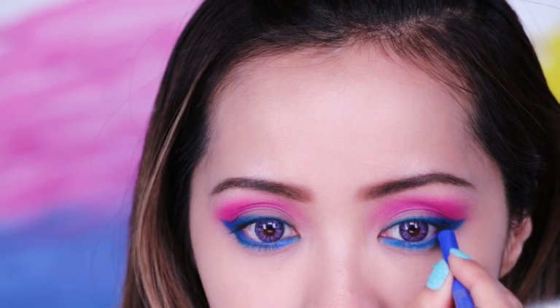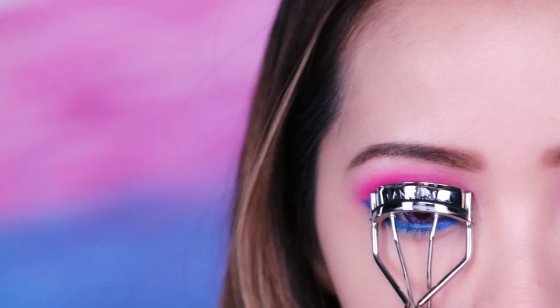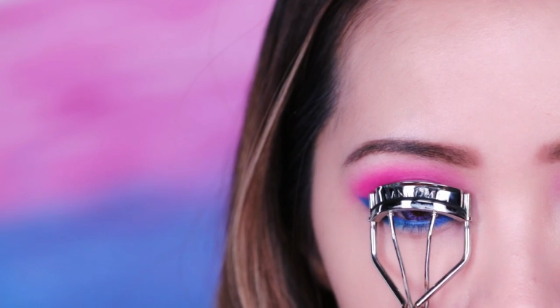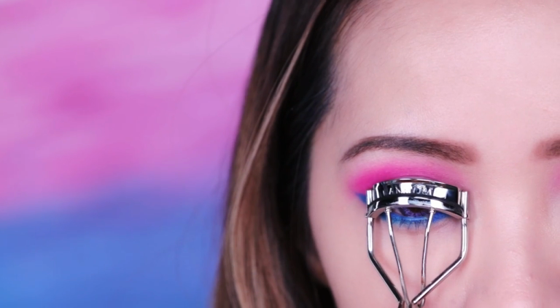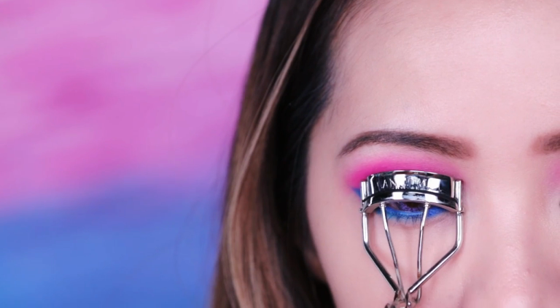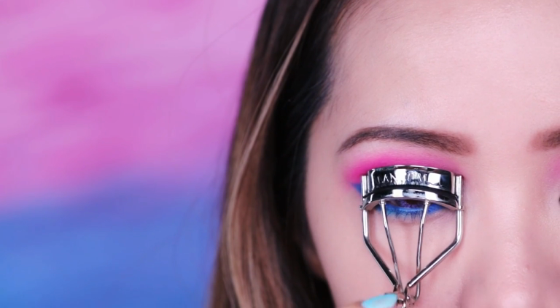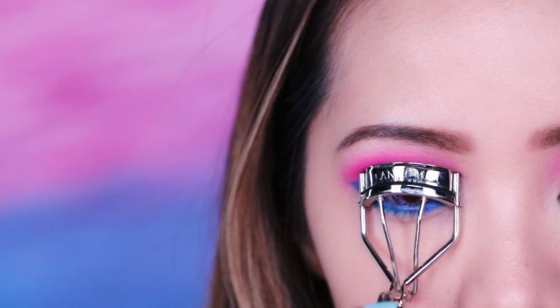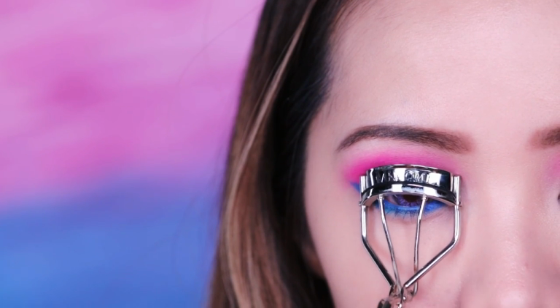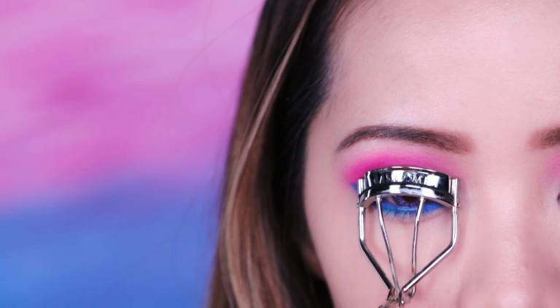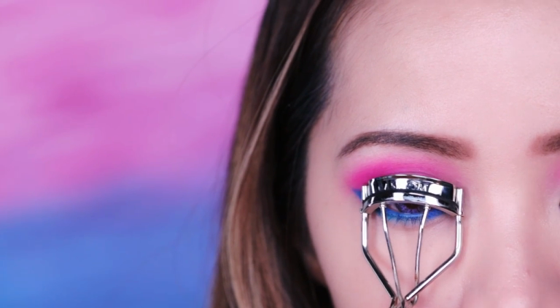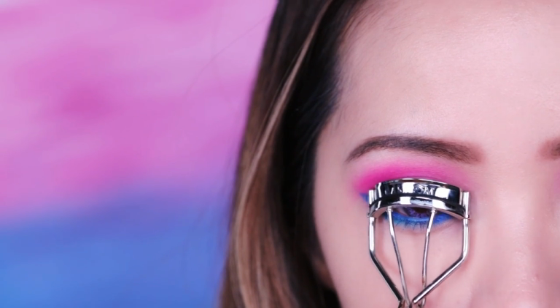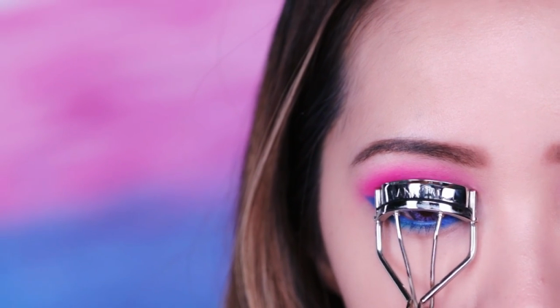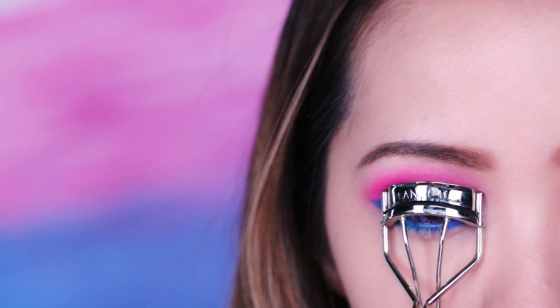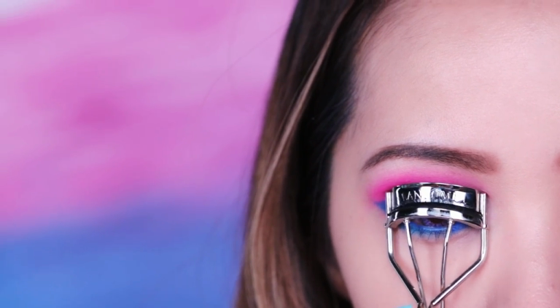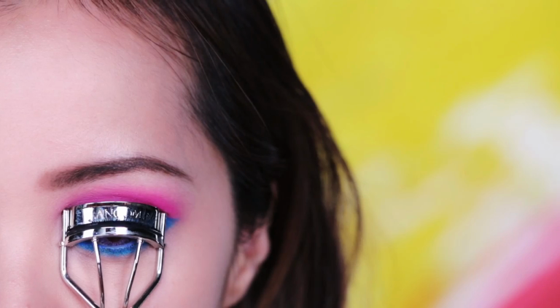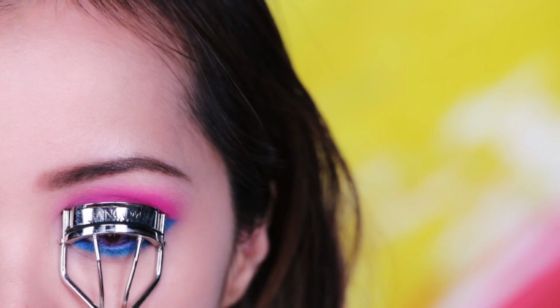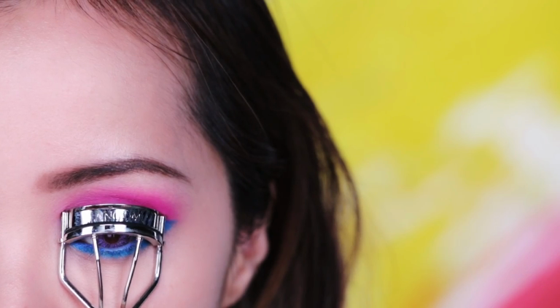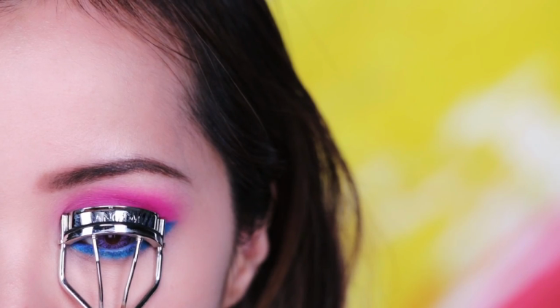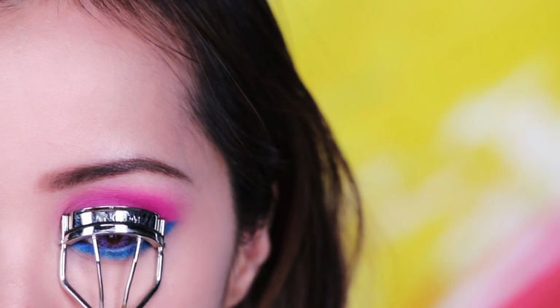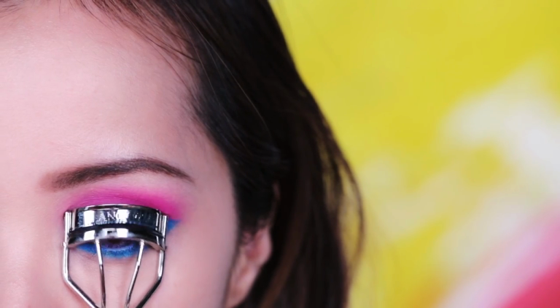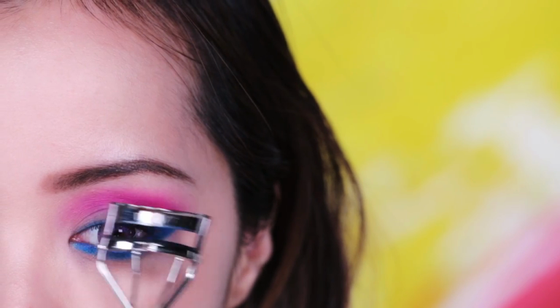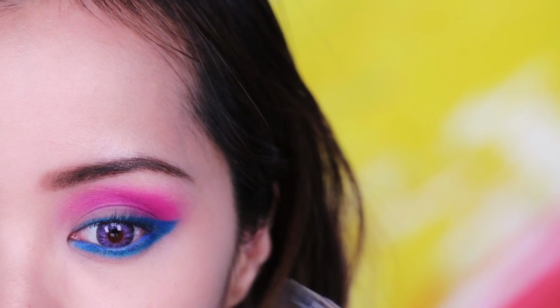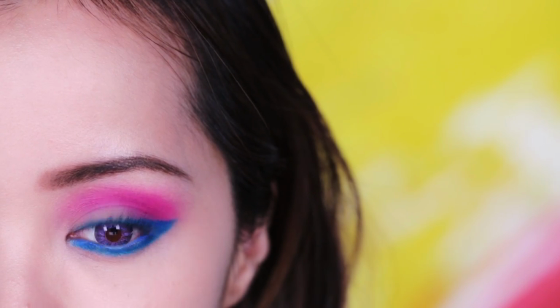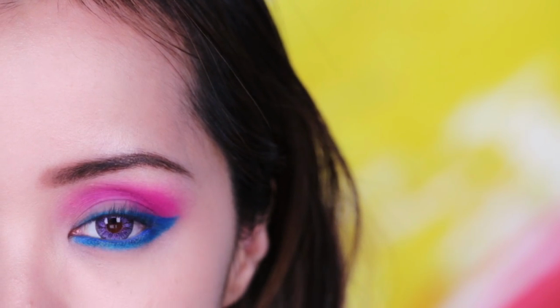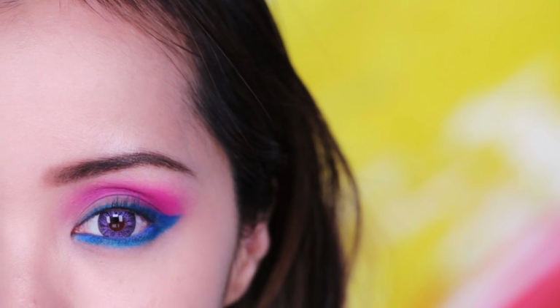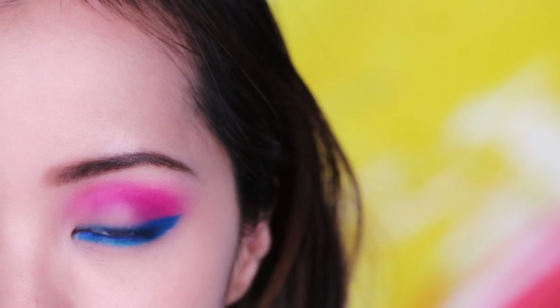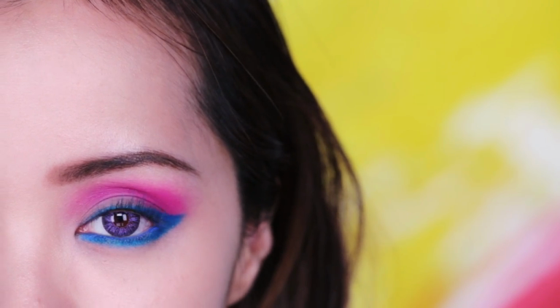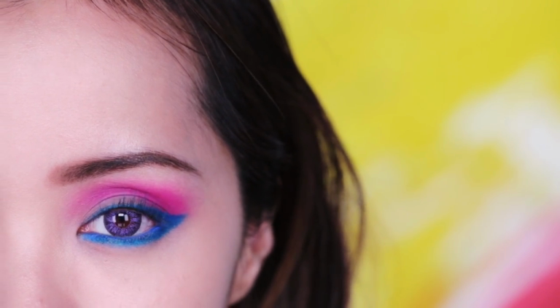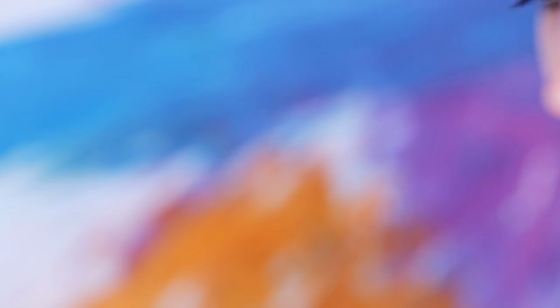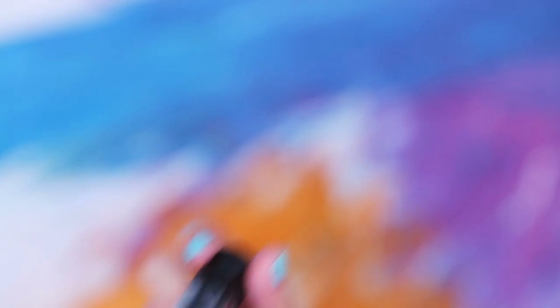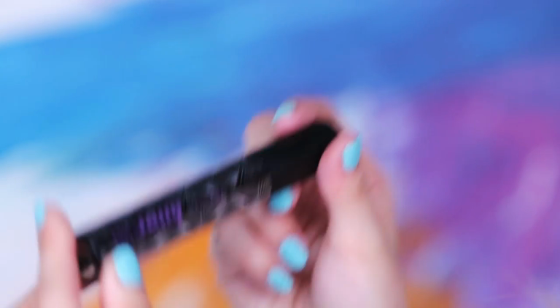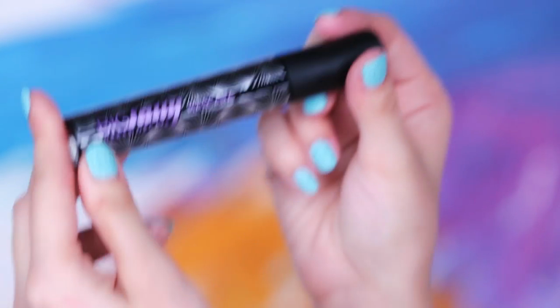Now it's time to perk up your eyes. Curl the lashes and apply generous coats of a buildable mascara.